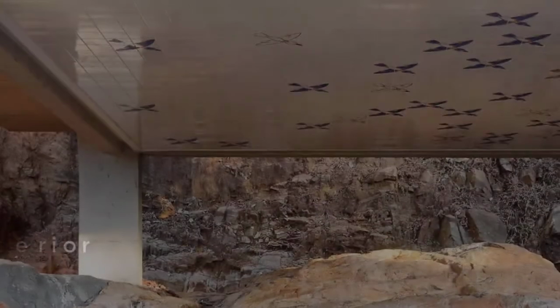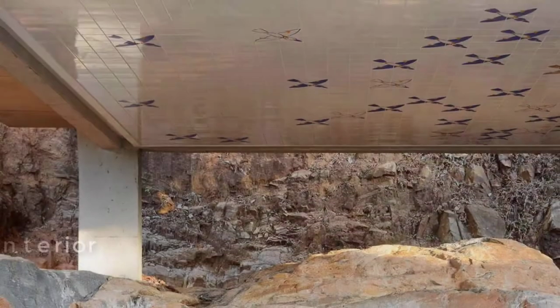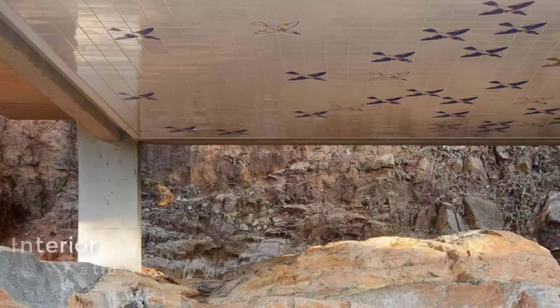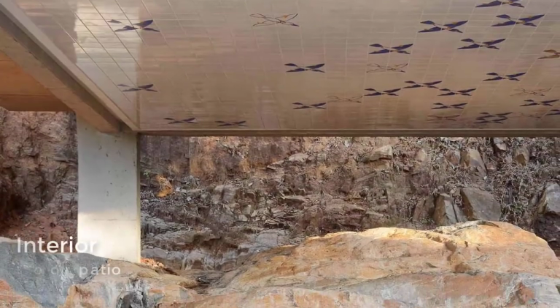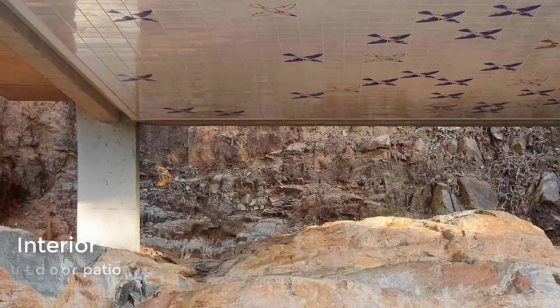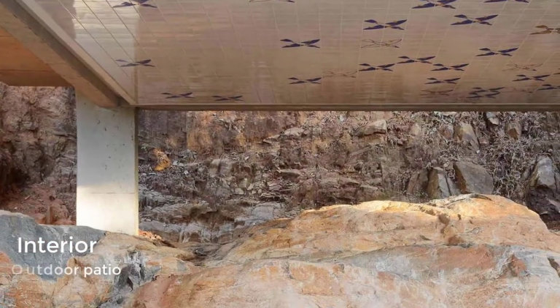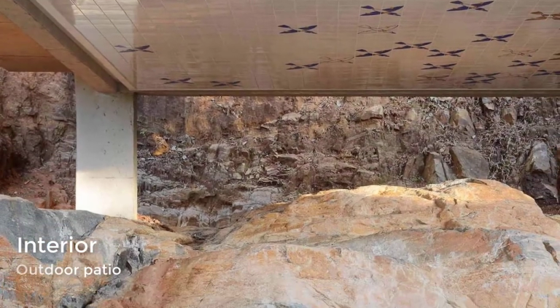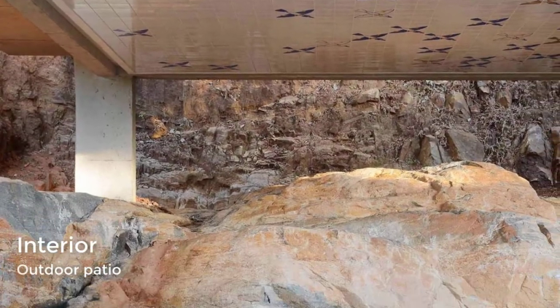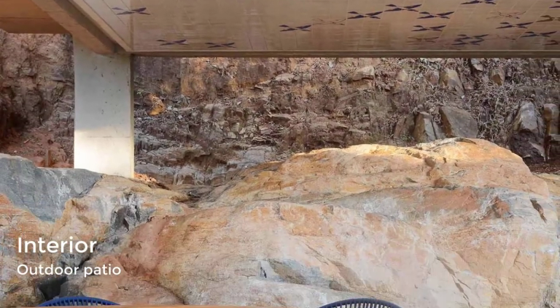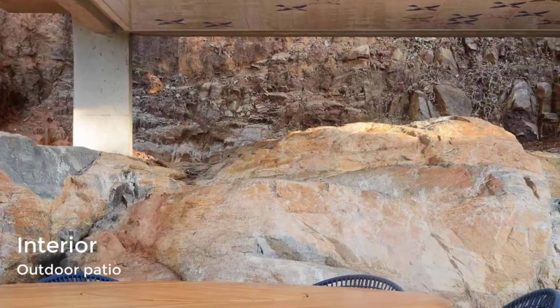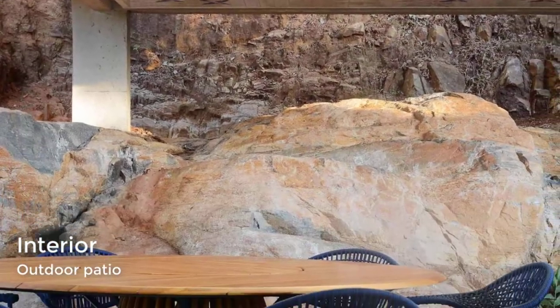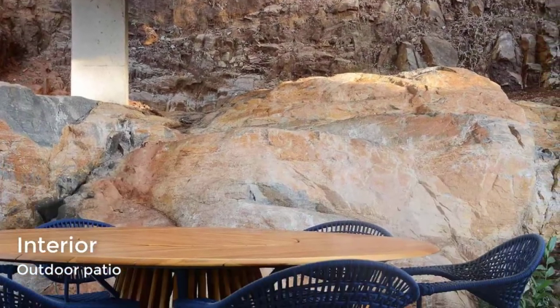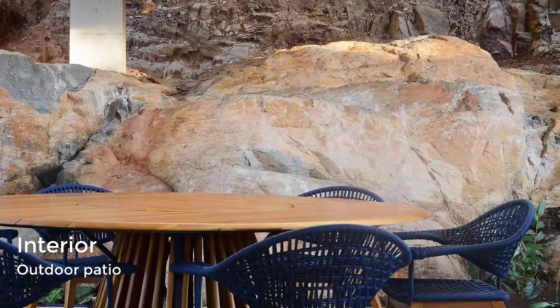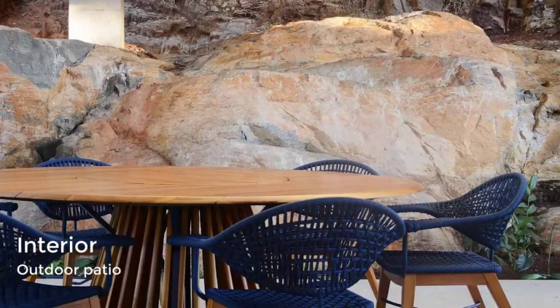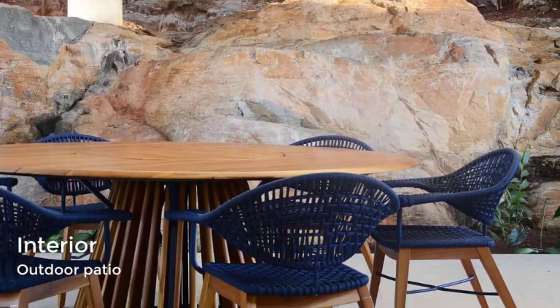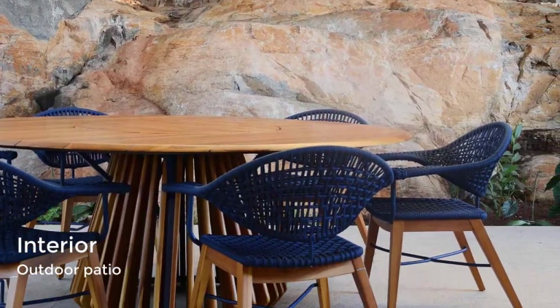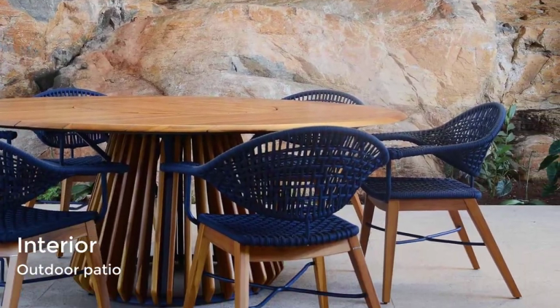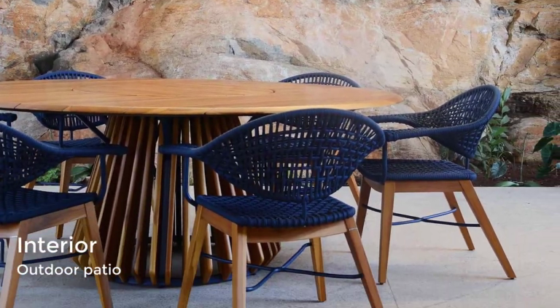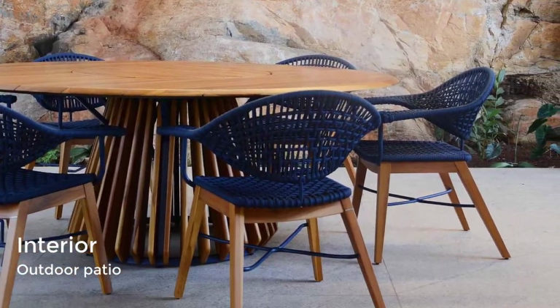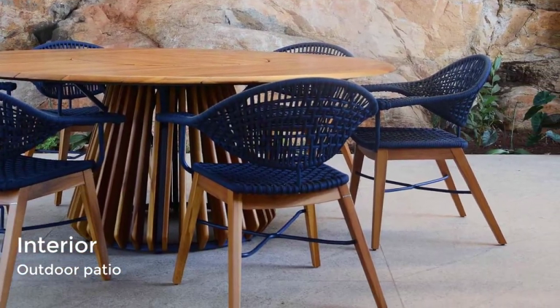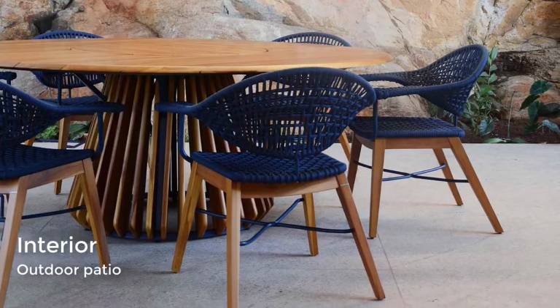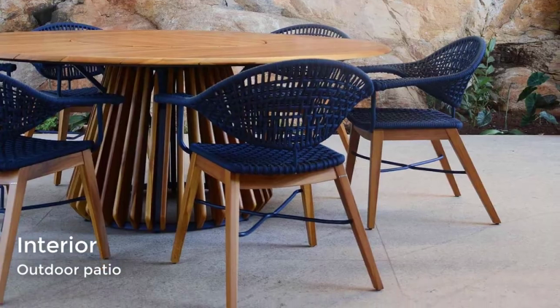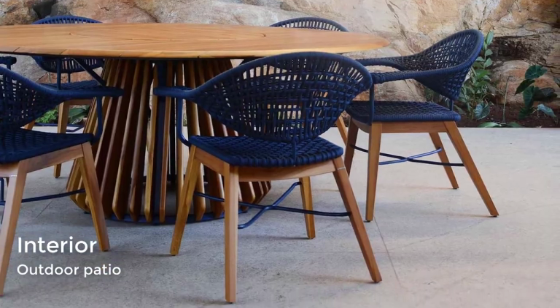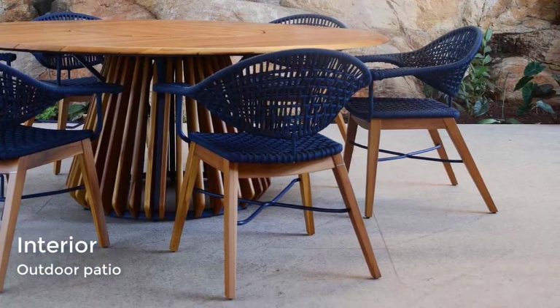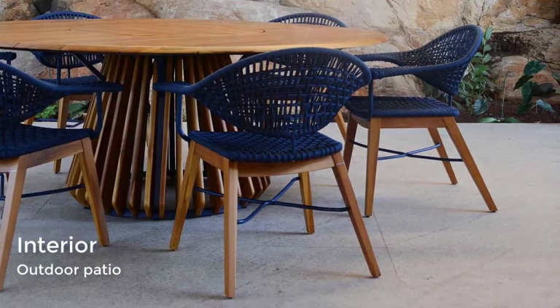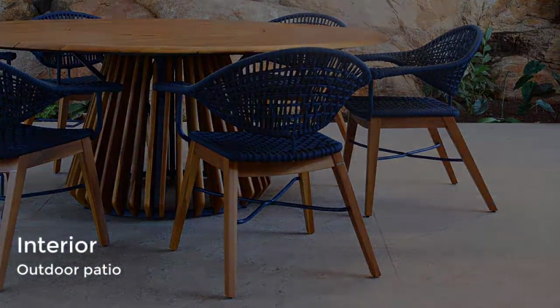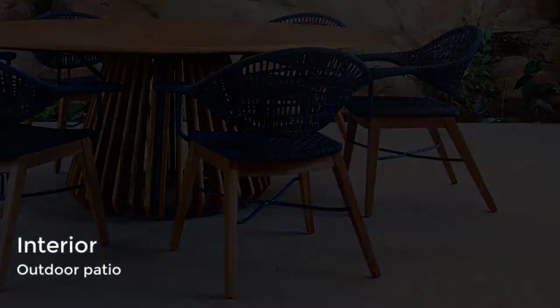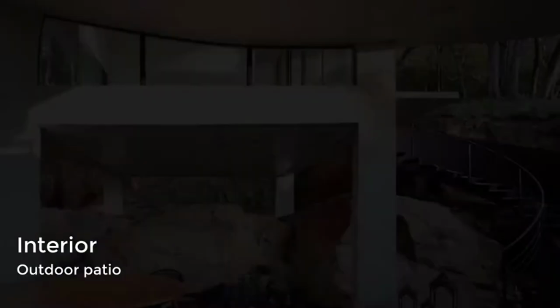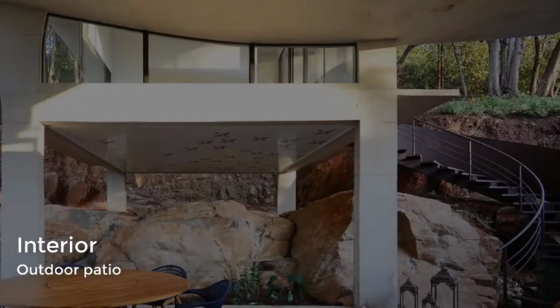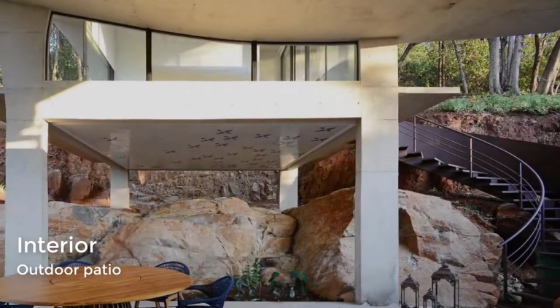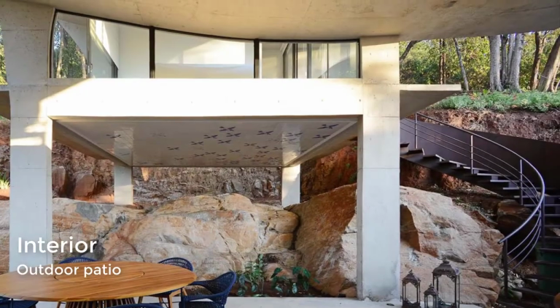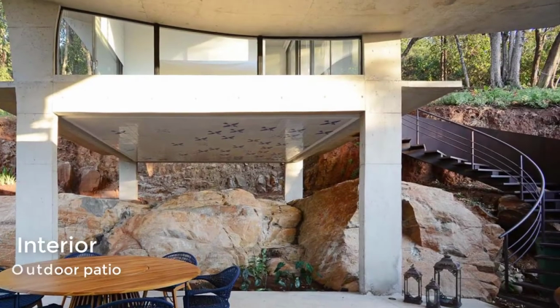Outside, there's a covered outdoor dining patio with curved stairs that connect the upper level of the home.